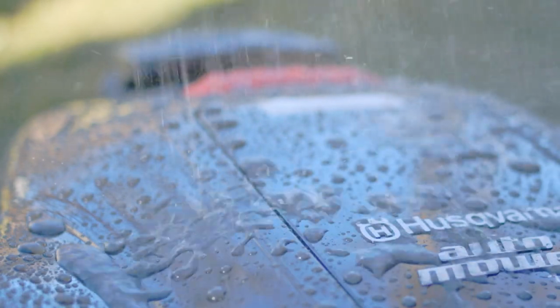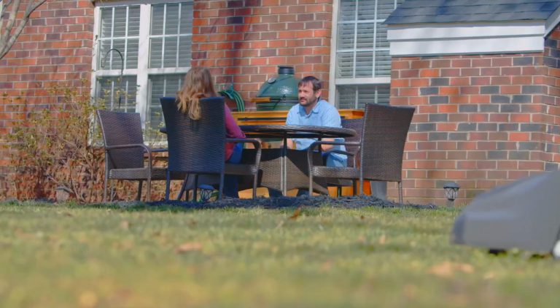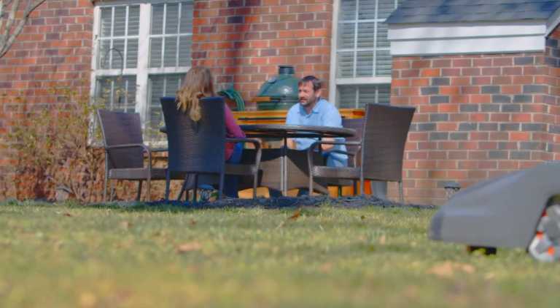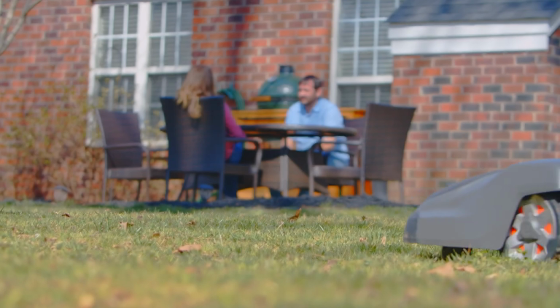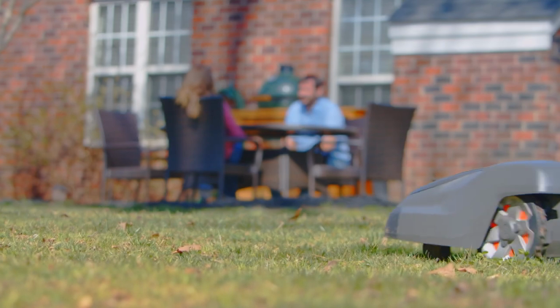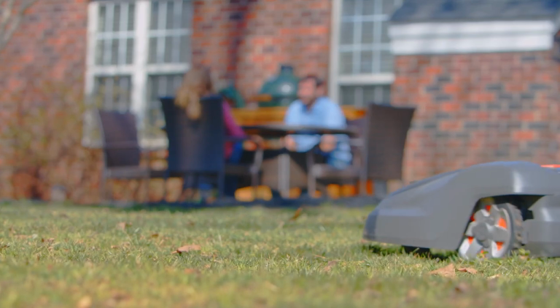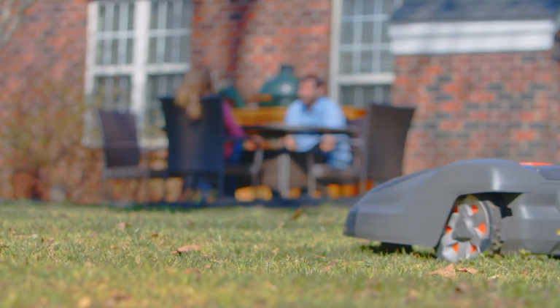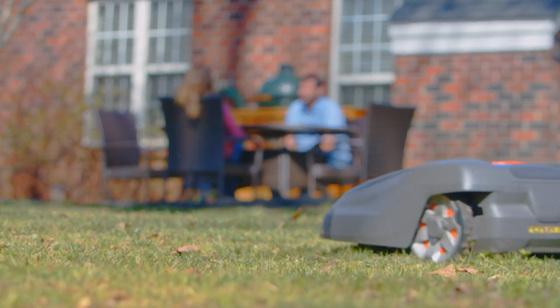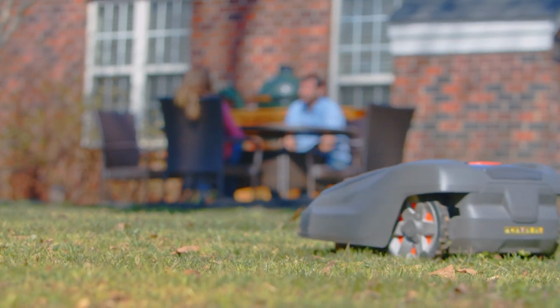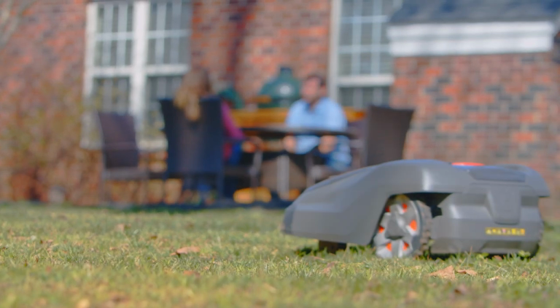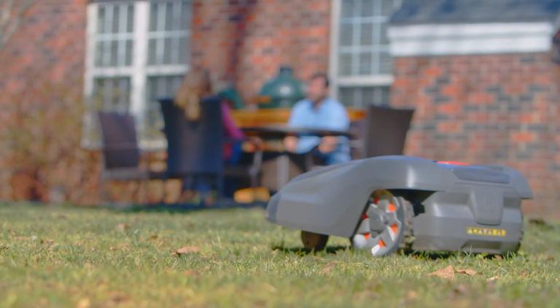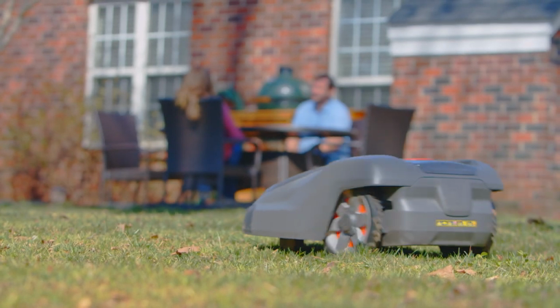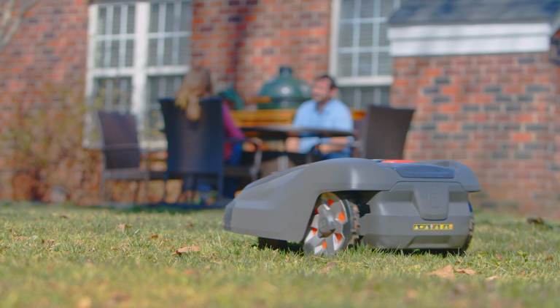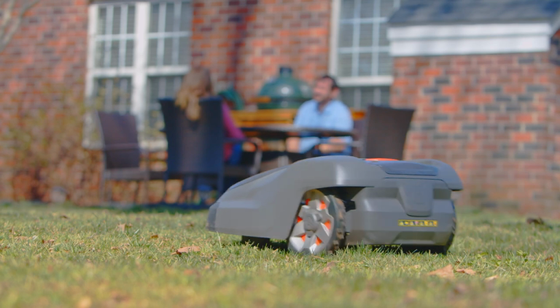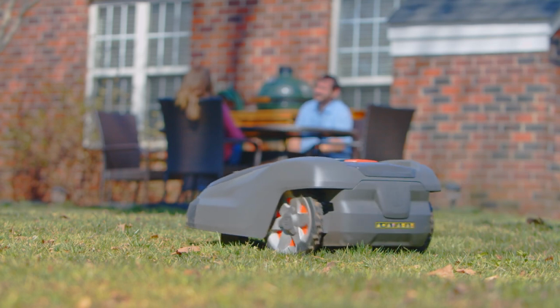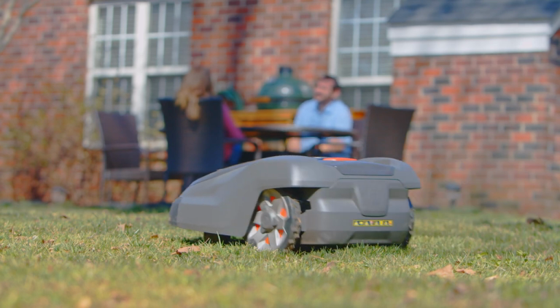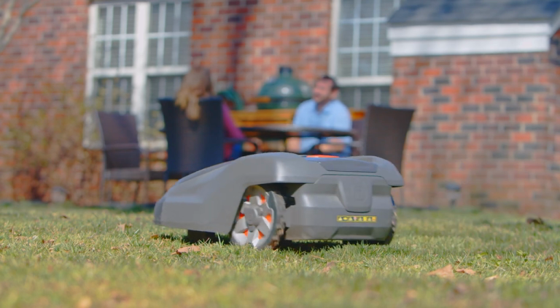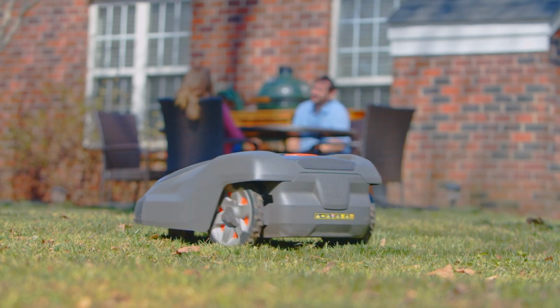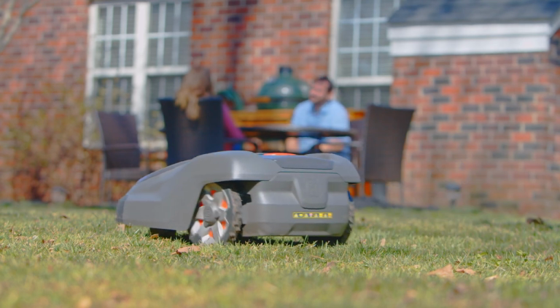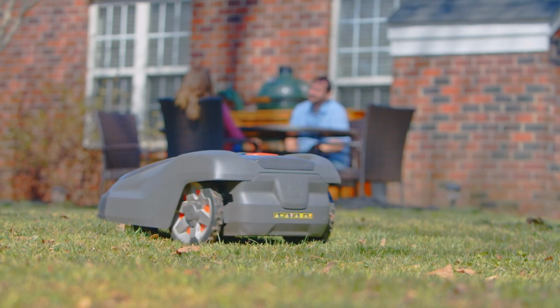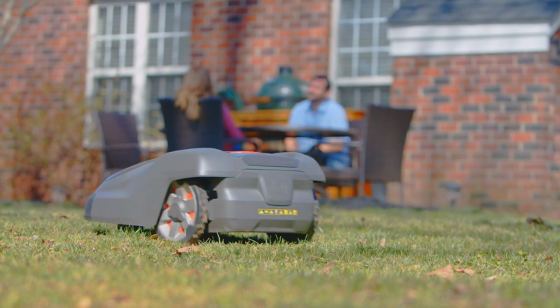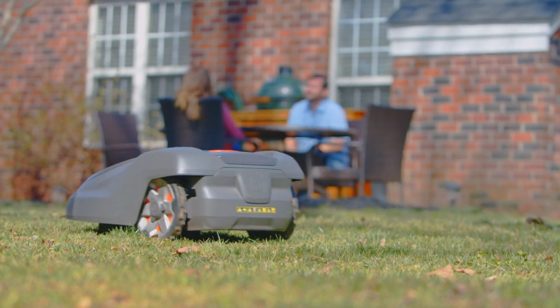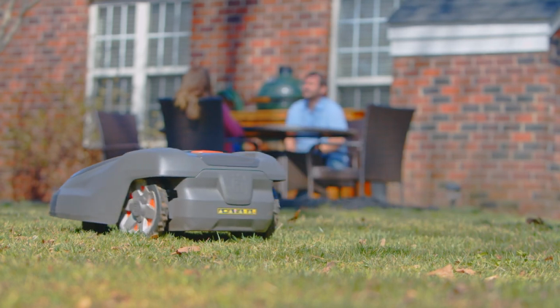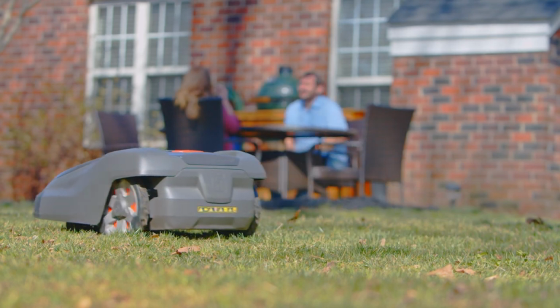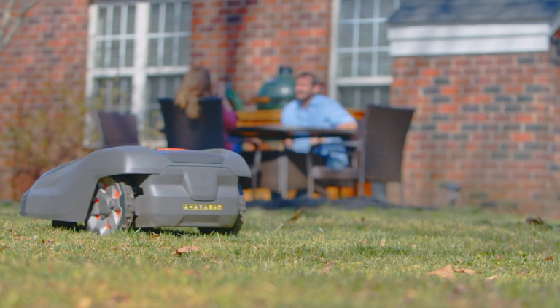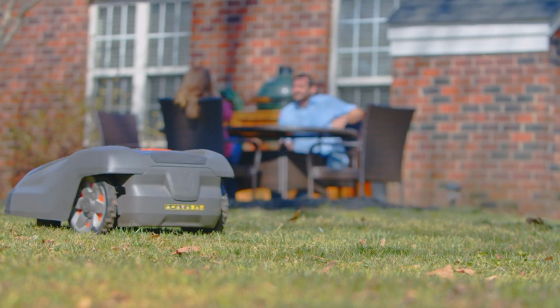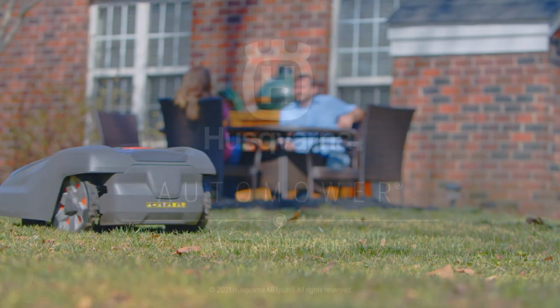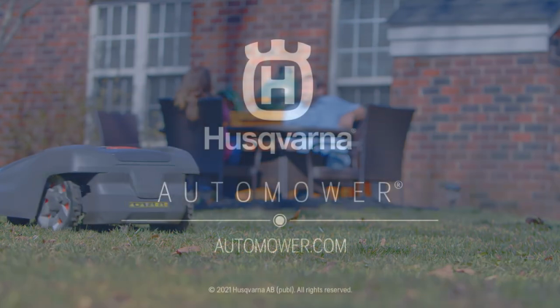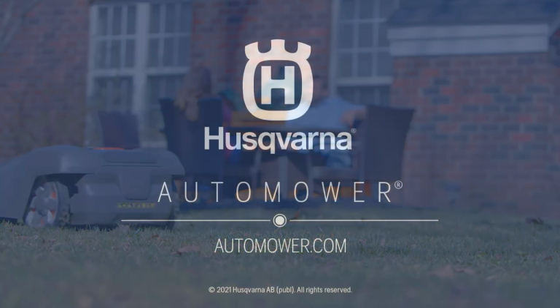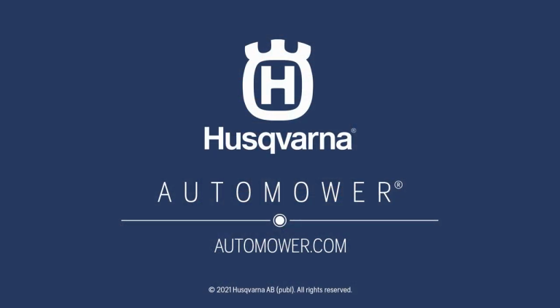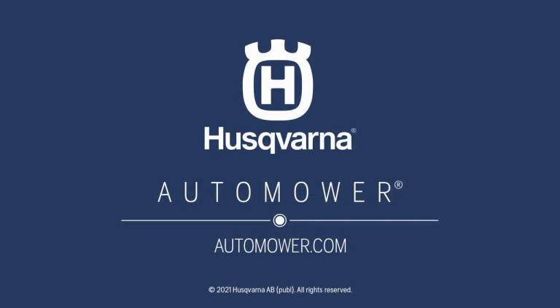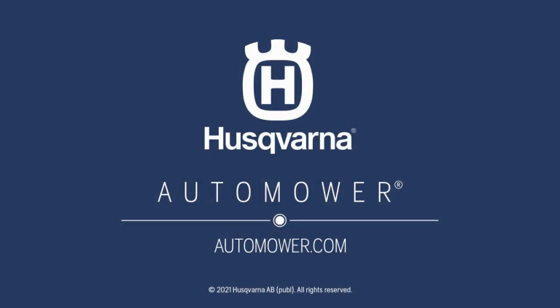Just follow these tips and soon your lawn will be looking its best with automower from Husqvarna.